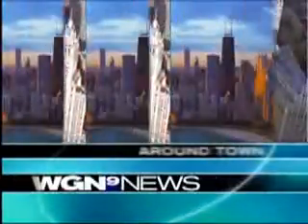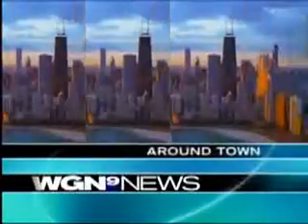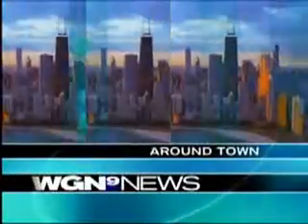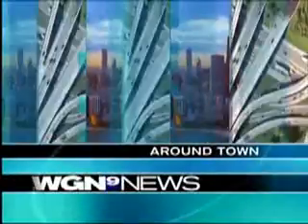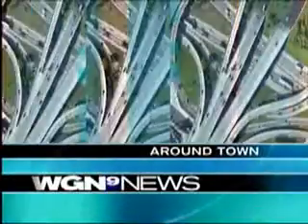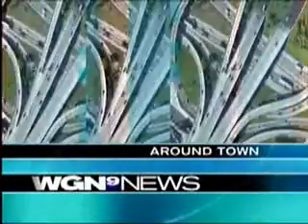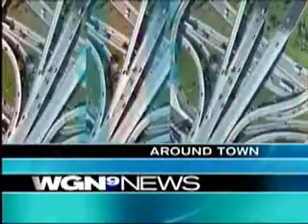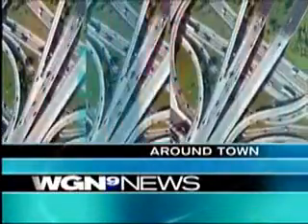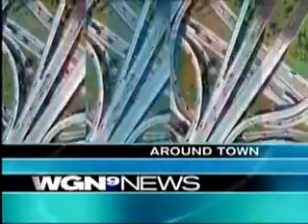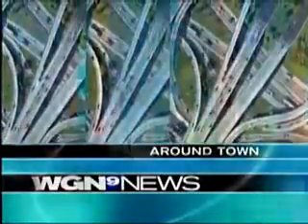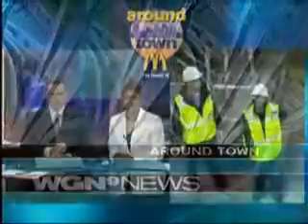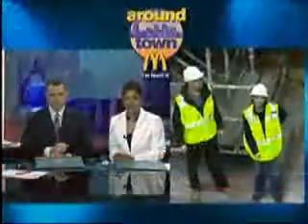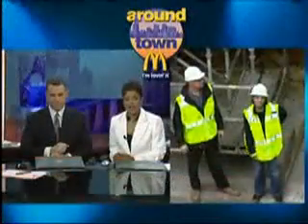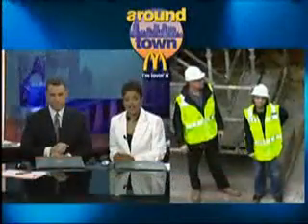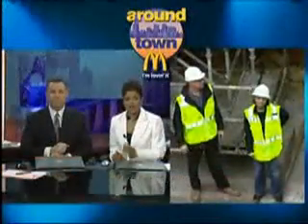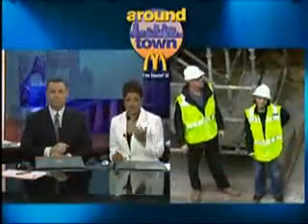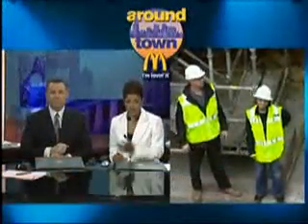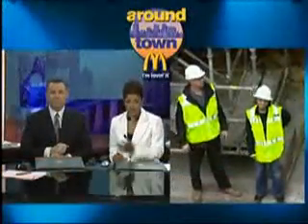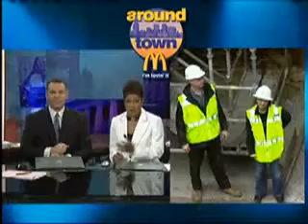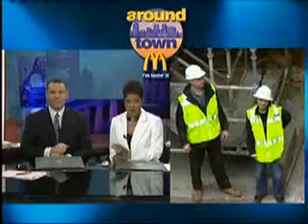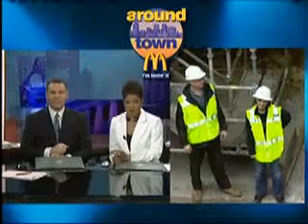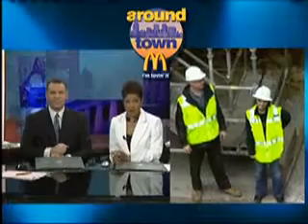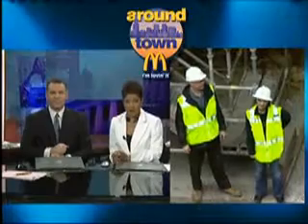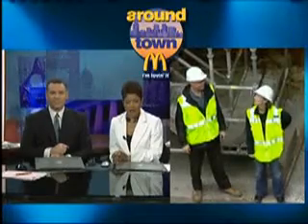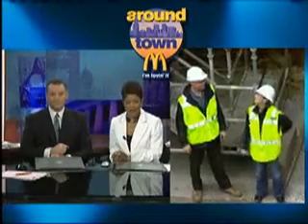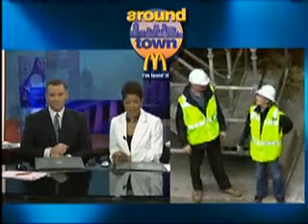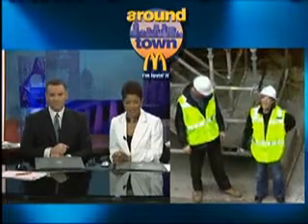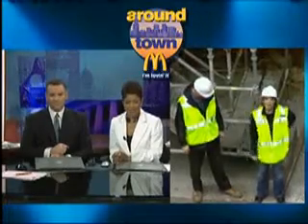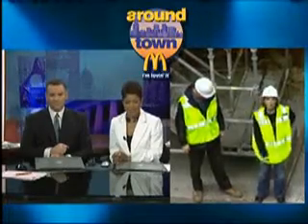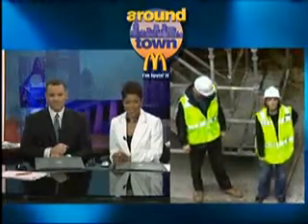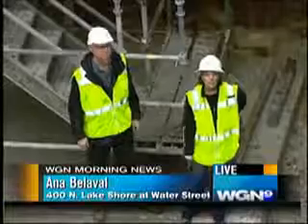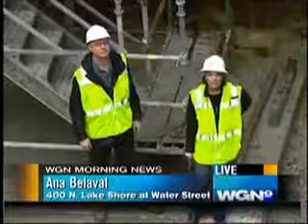Welcome back. It's 7:42, time out for Around Town. Ana's at the construction site for the Chicago Aspire. Hey, Ana! How cool does this look?